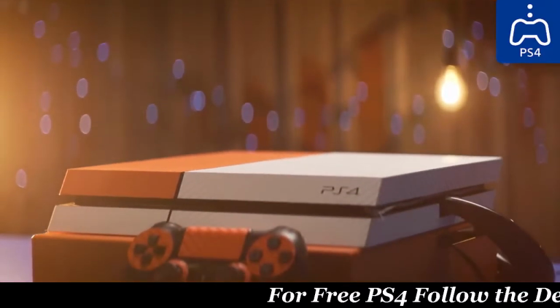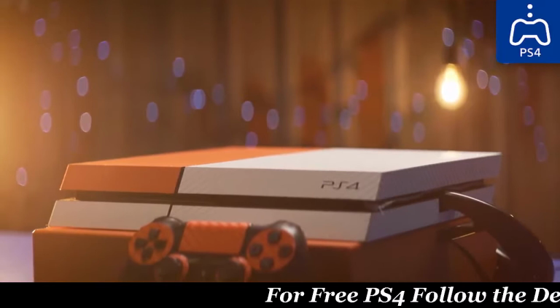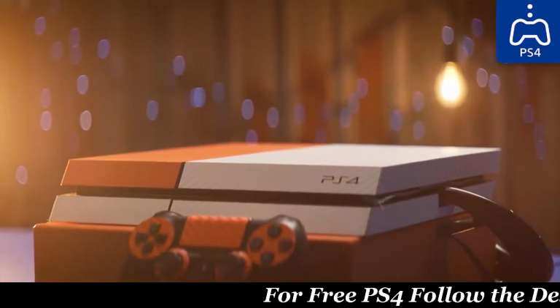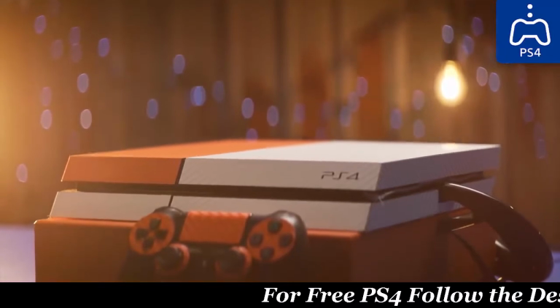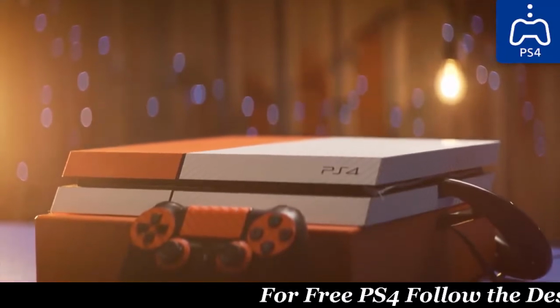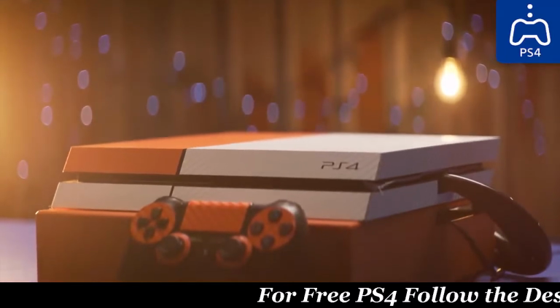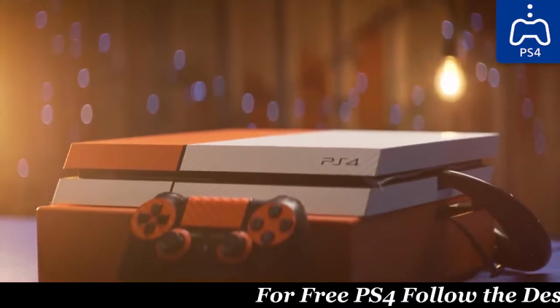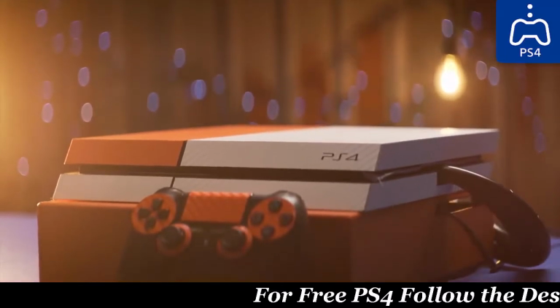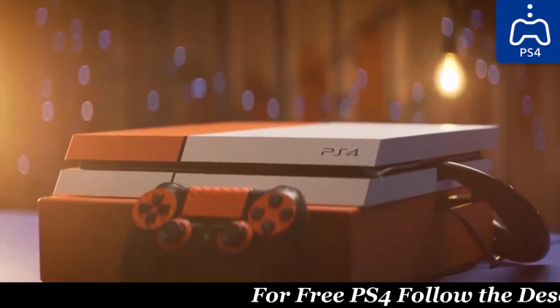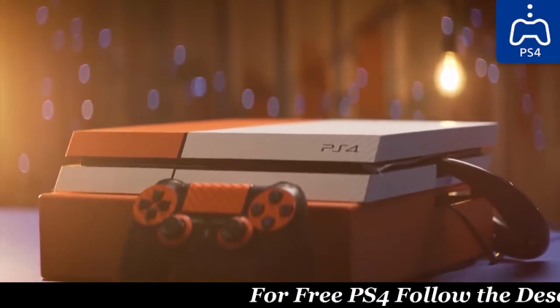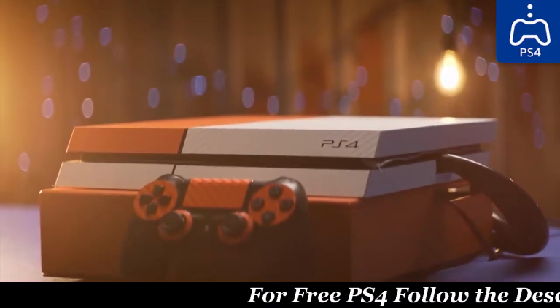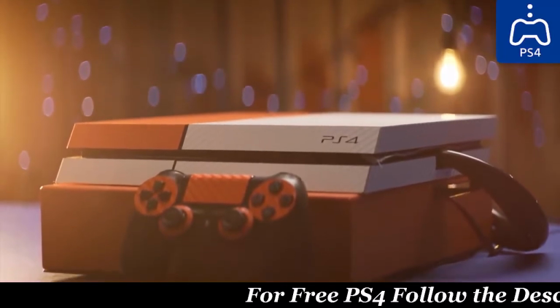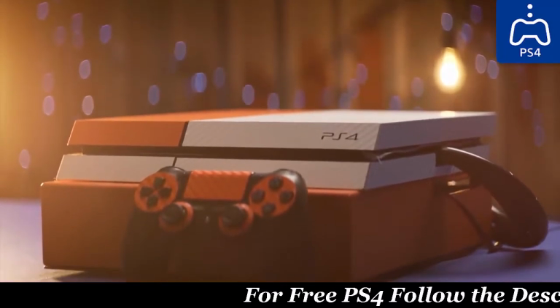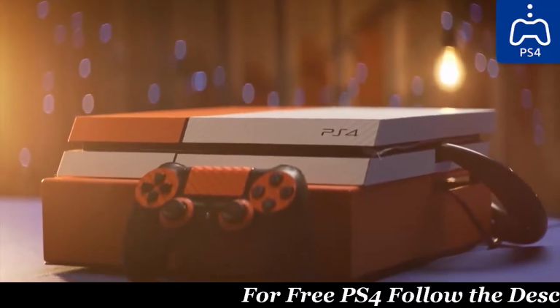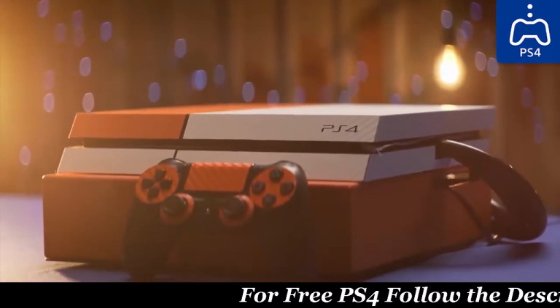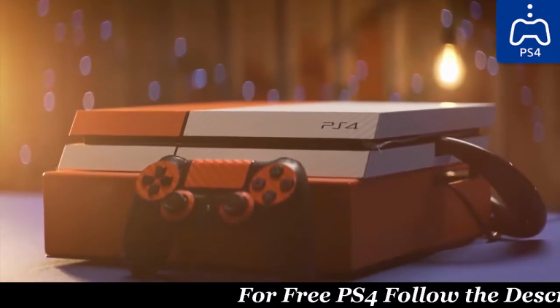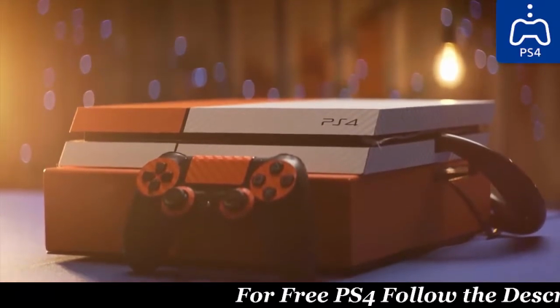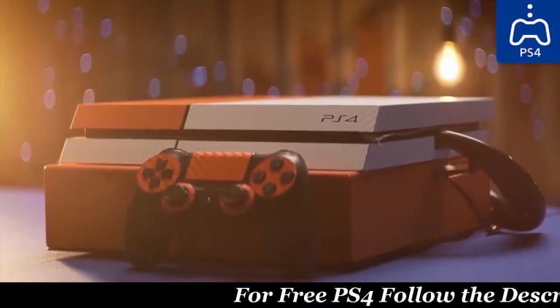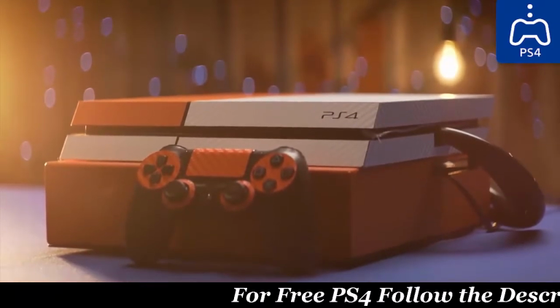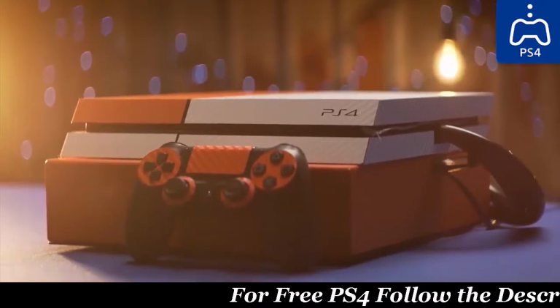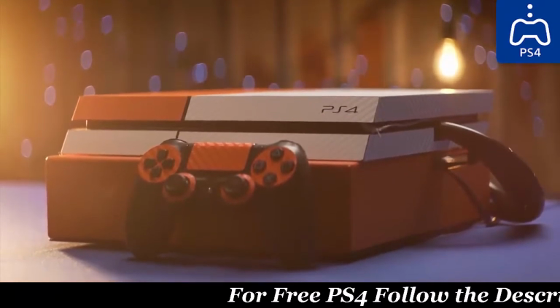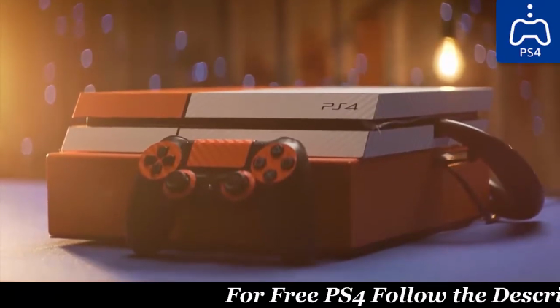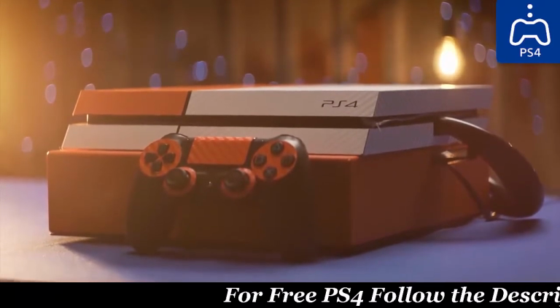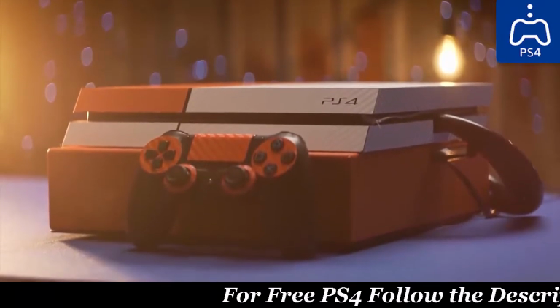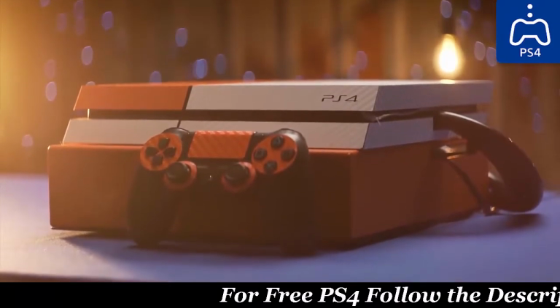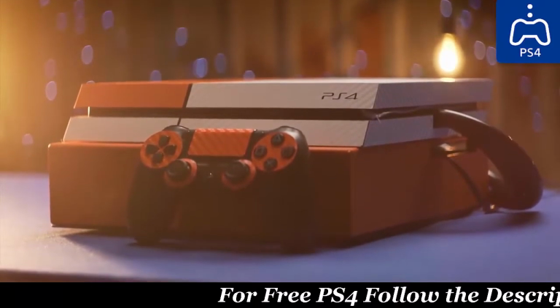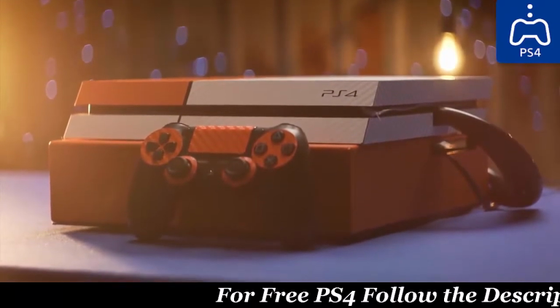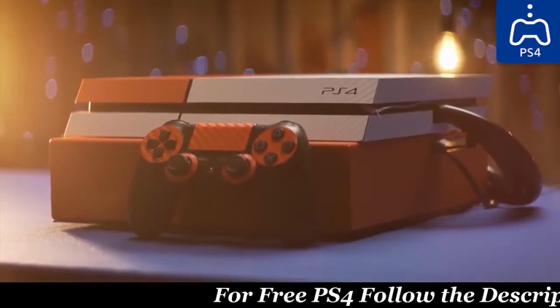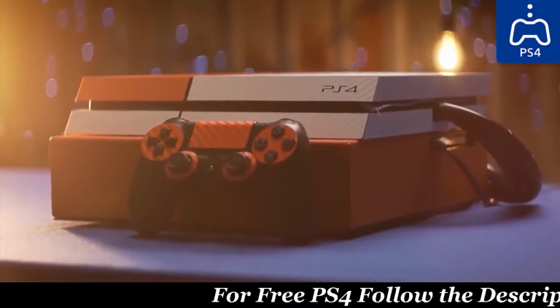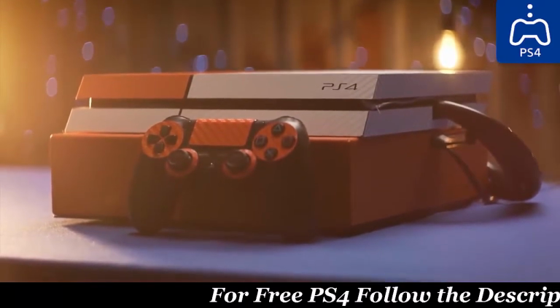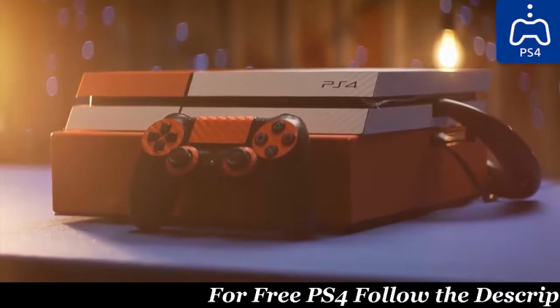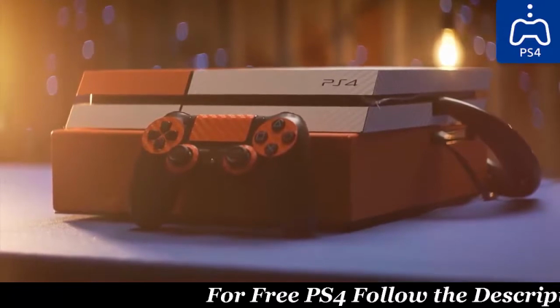So let's get down to it then. Welcome to PlayStation 4 water cooling.